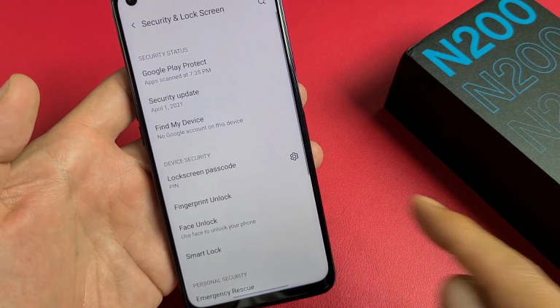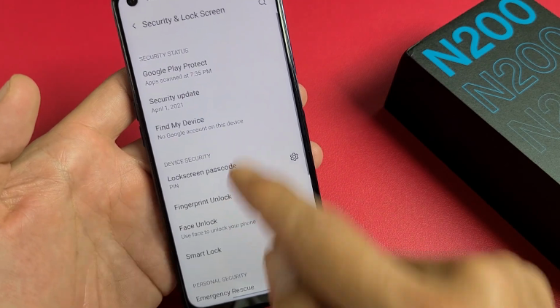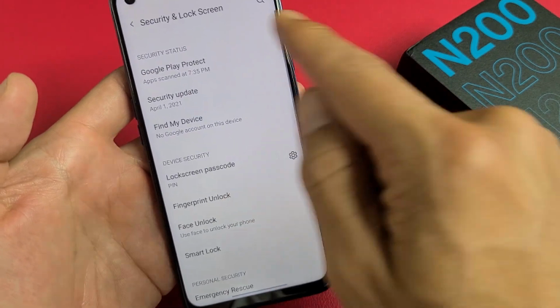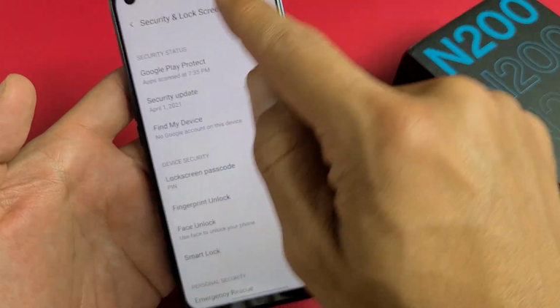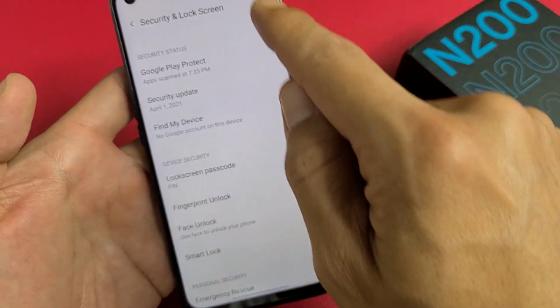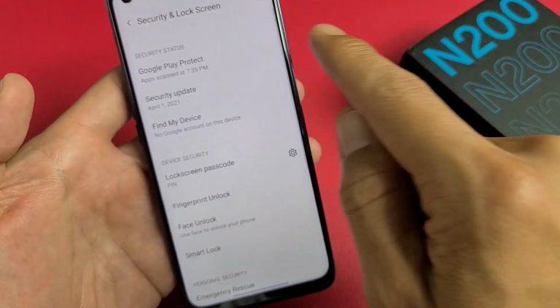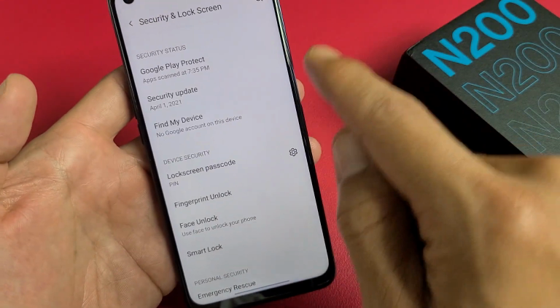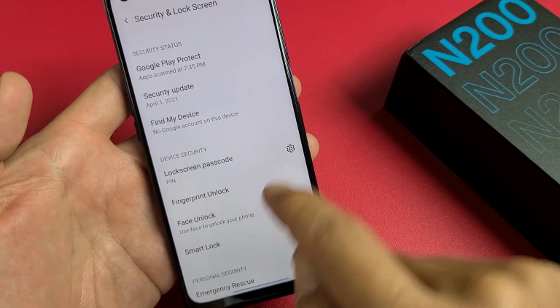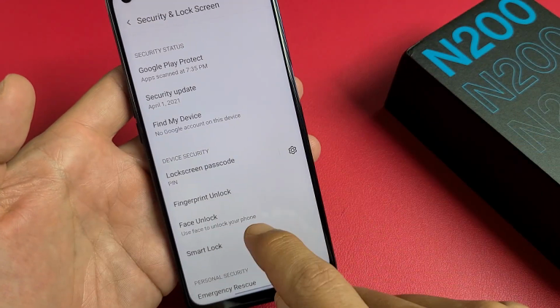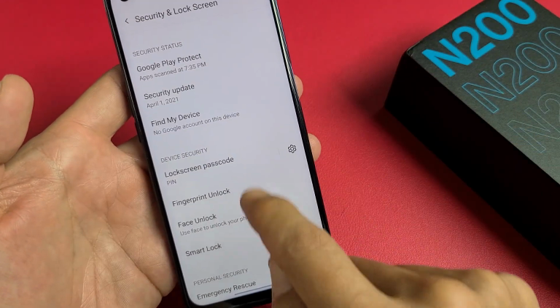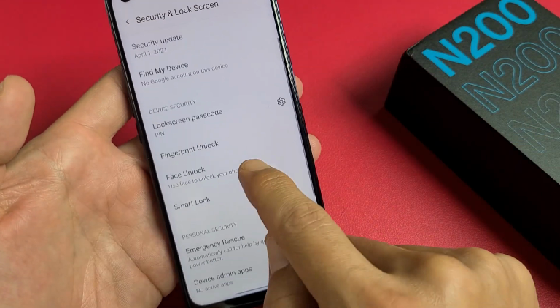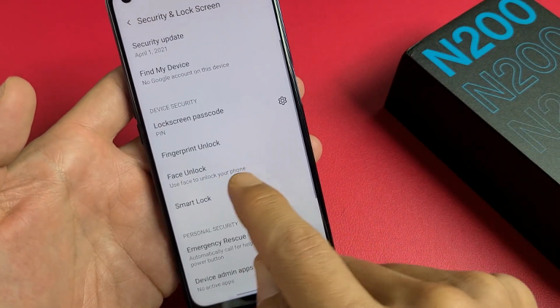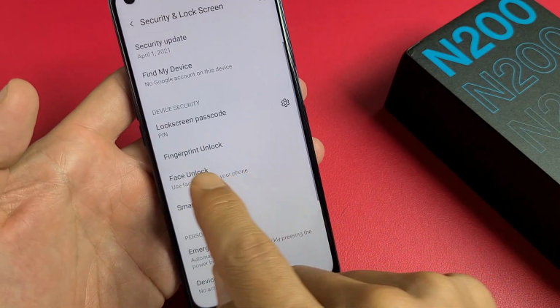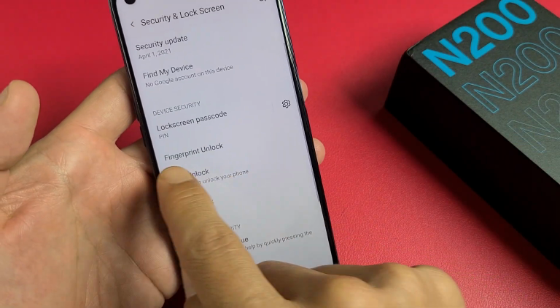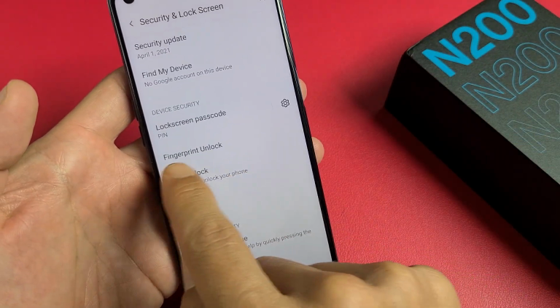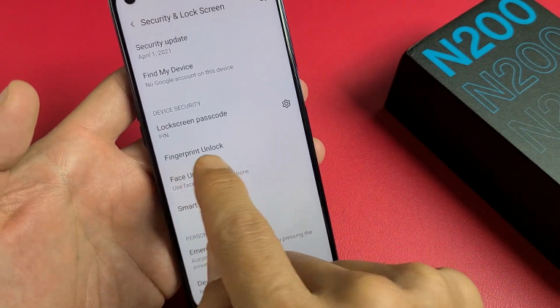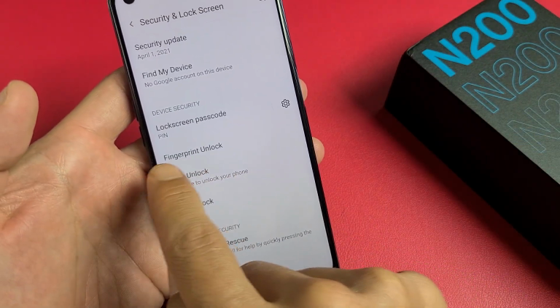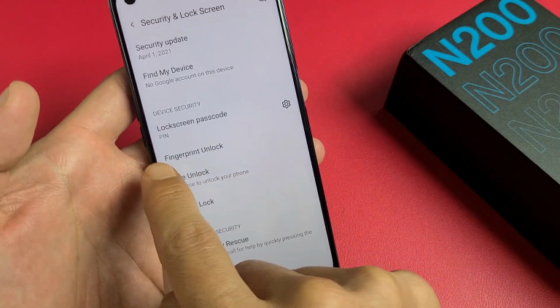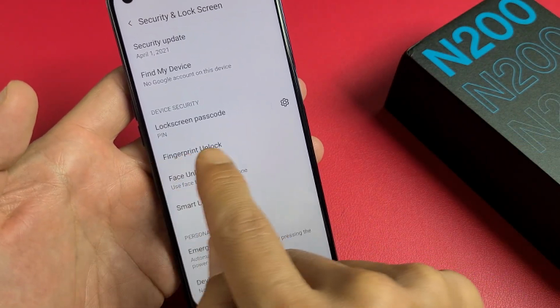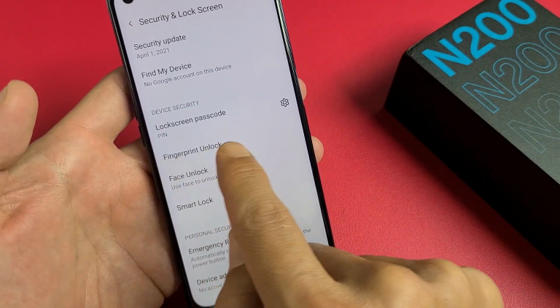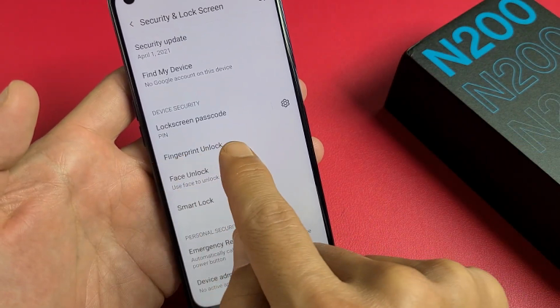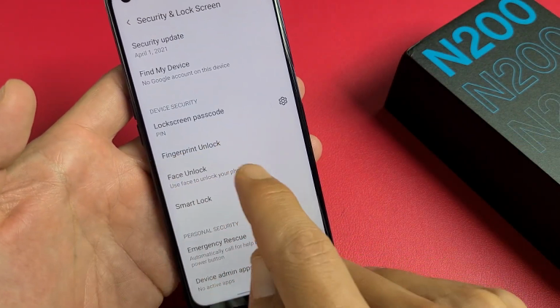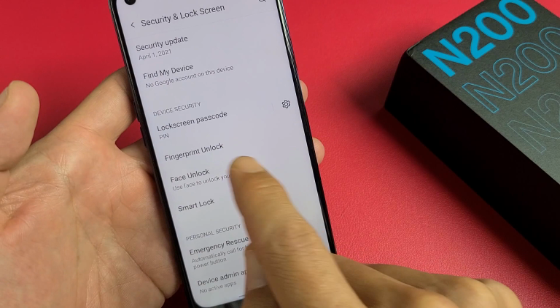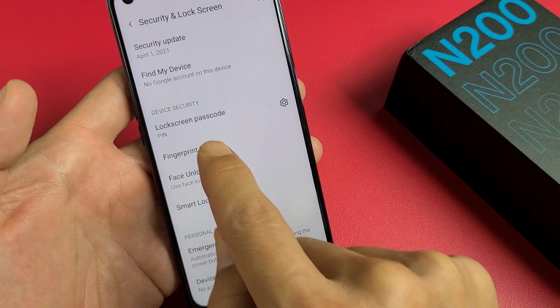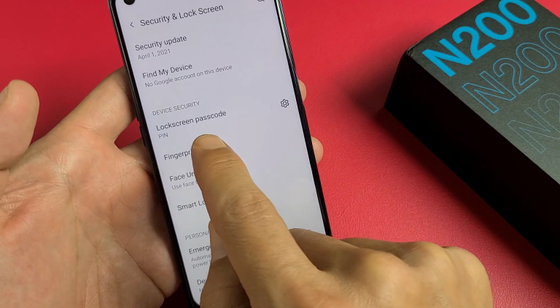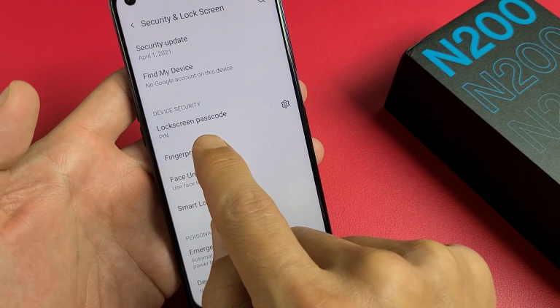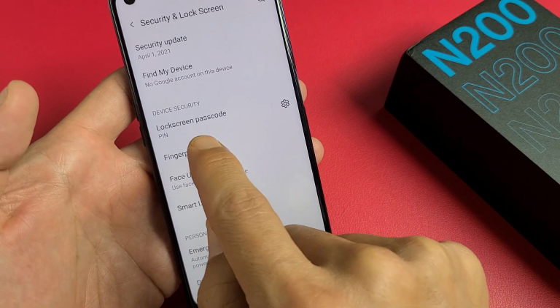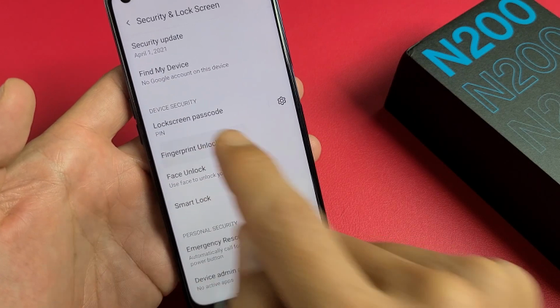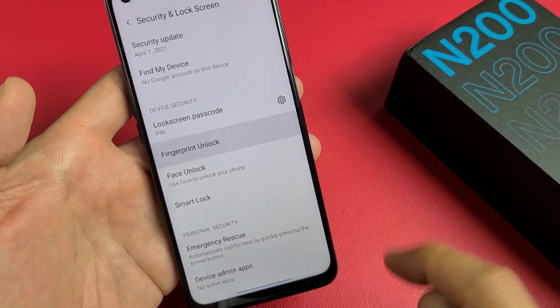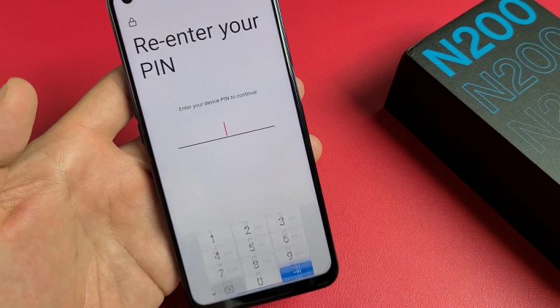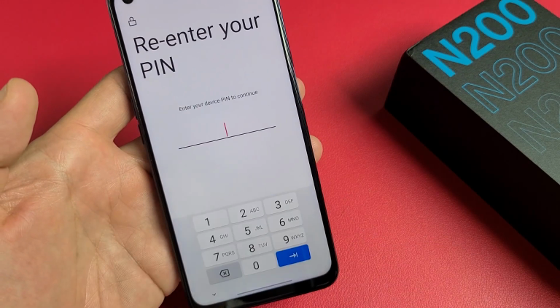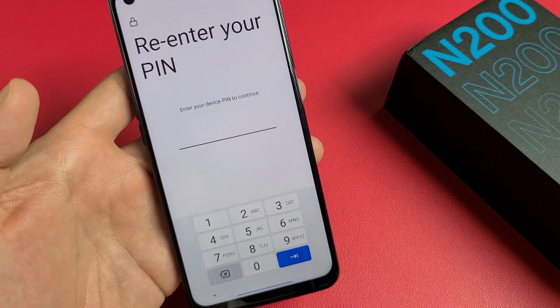We're going to set up a fingerprint password, so we want to tap down here where it says Fingerprint Unlock. Let's tap on that.